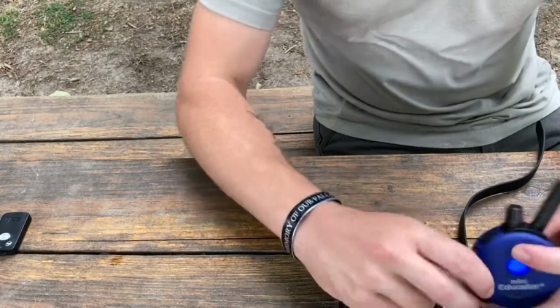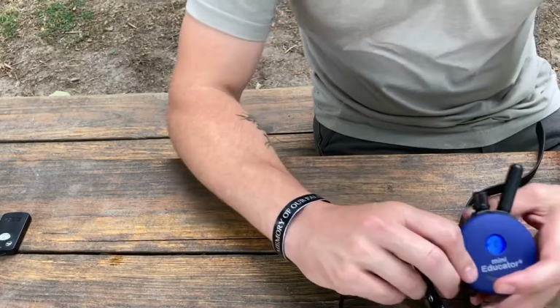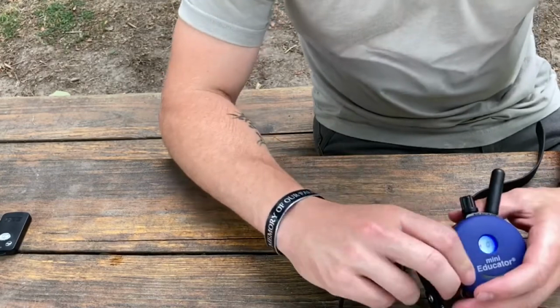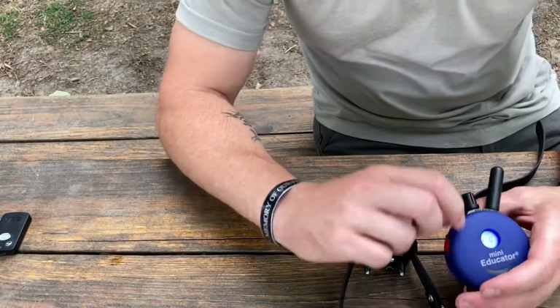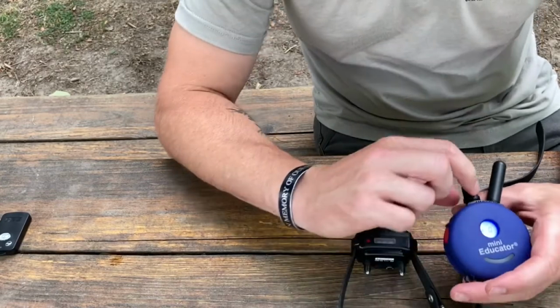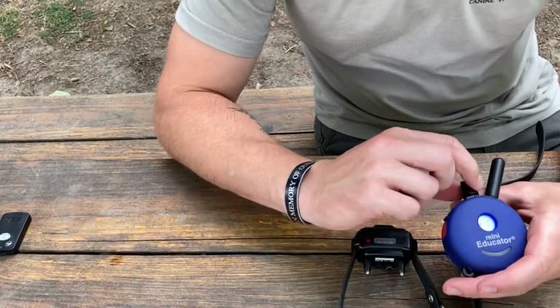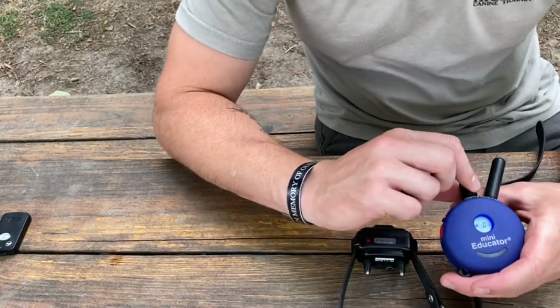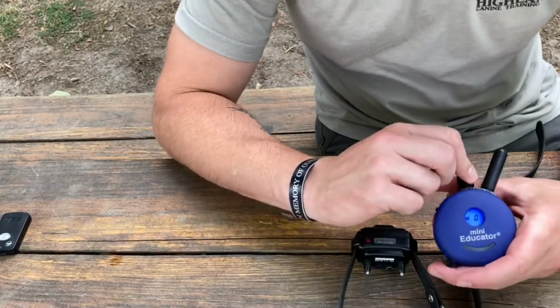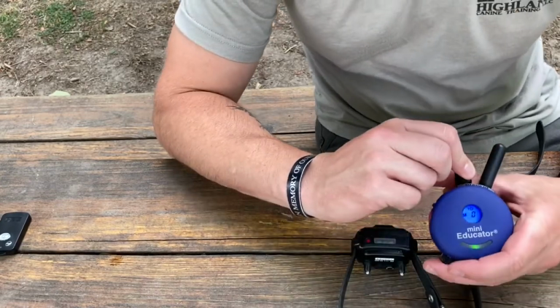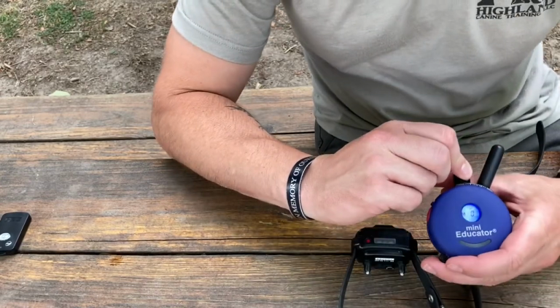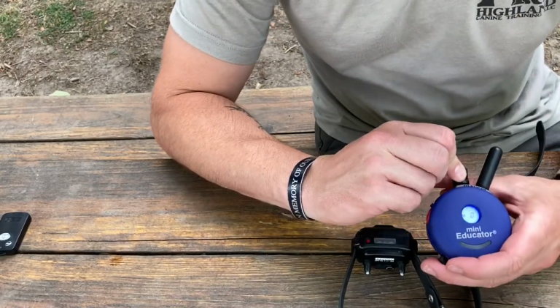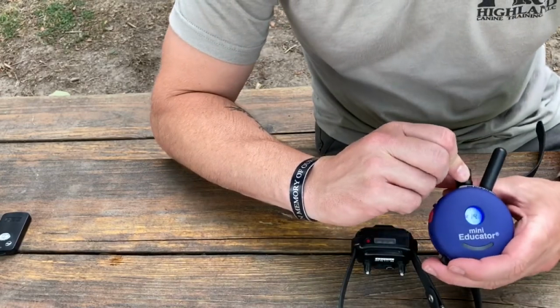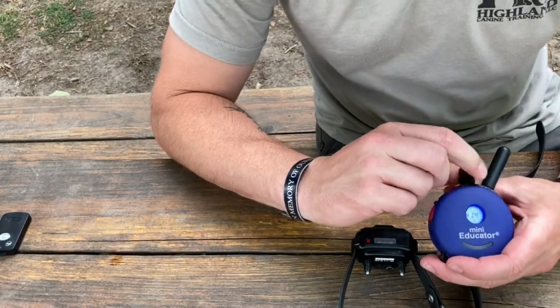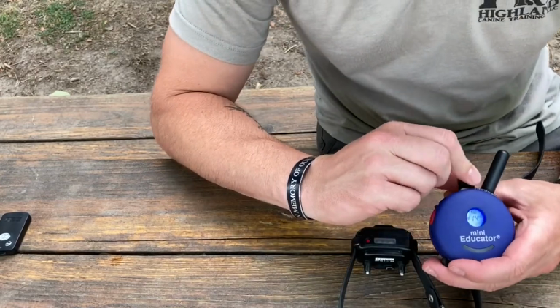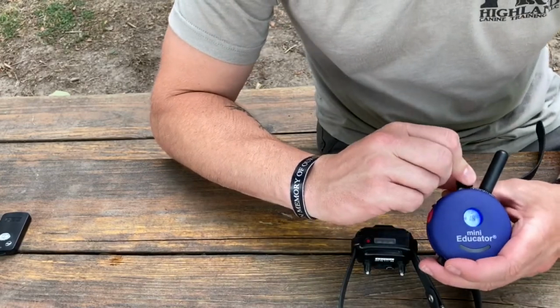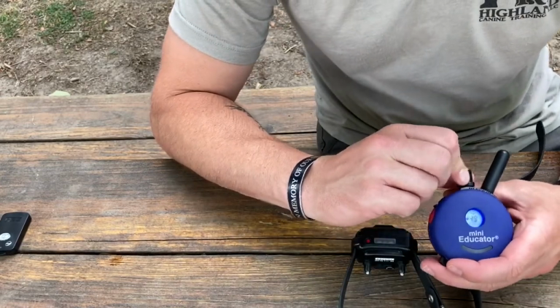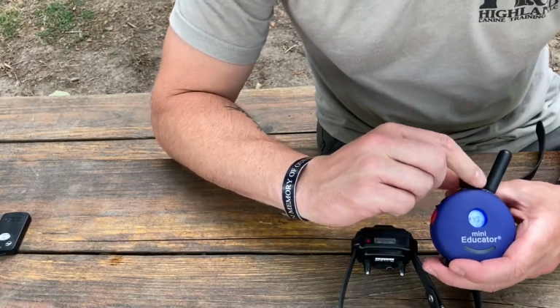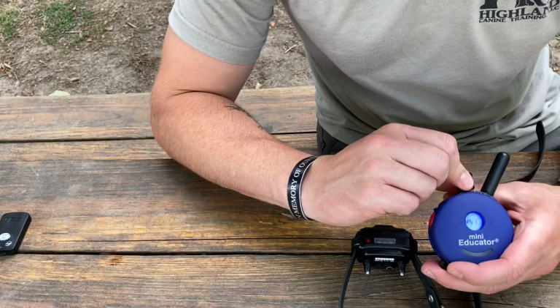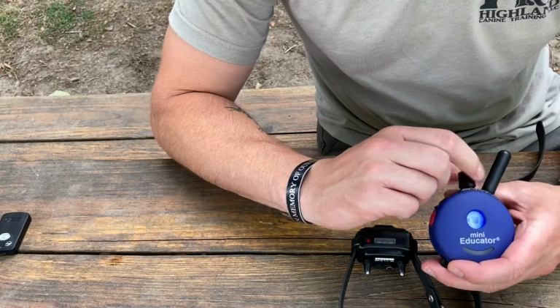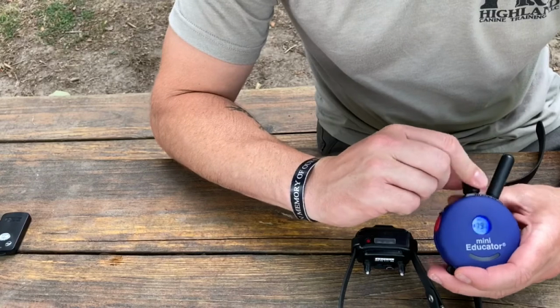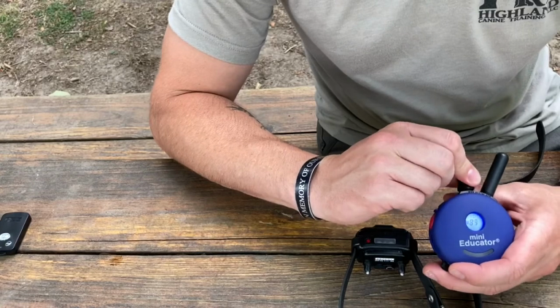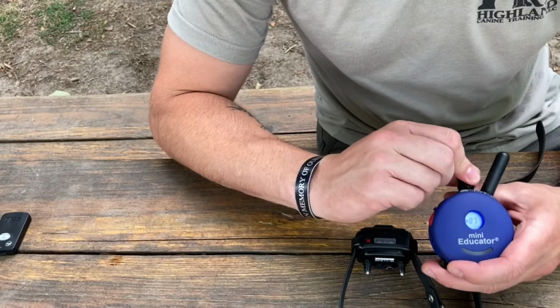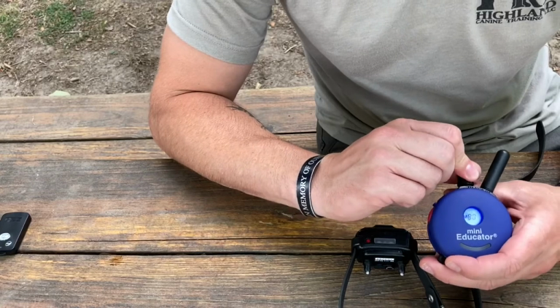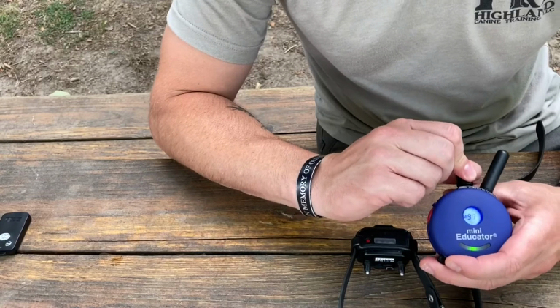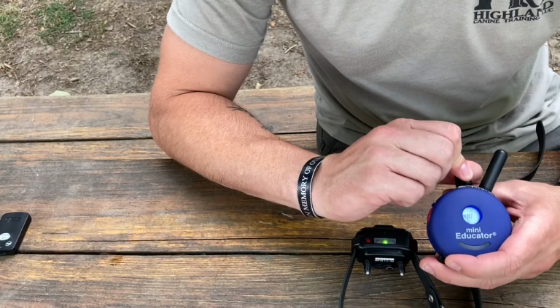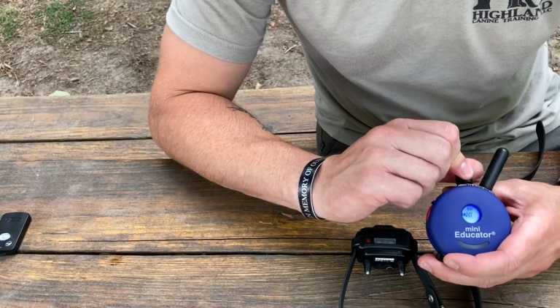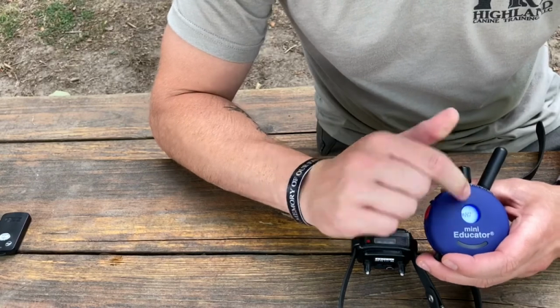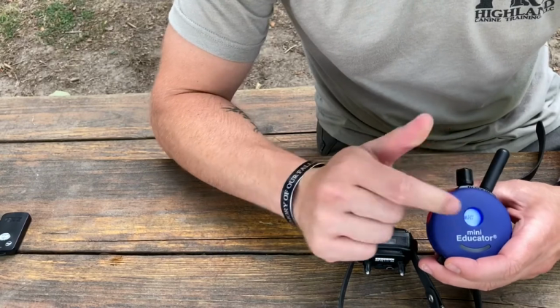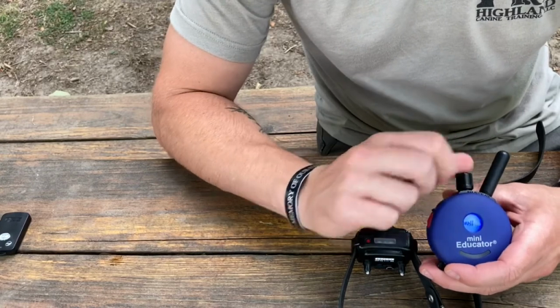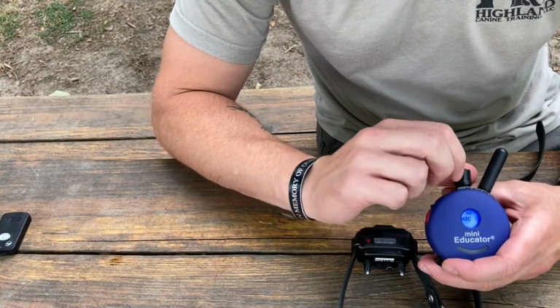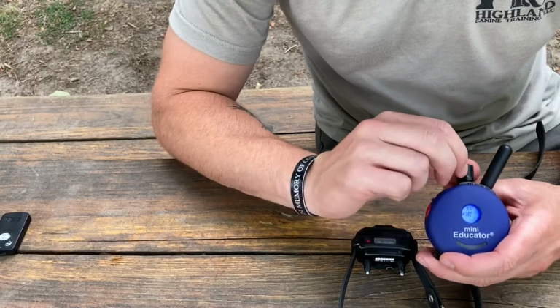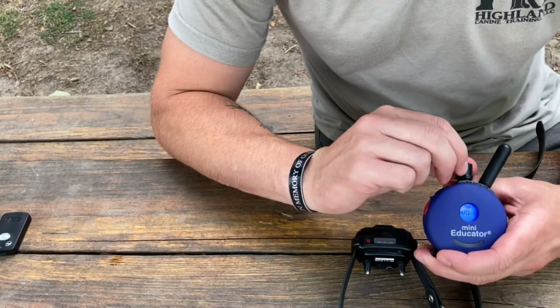You can adjust your dial here — zero to 100, with 100 being the high setting.